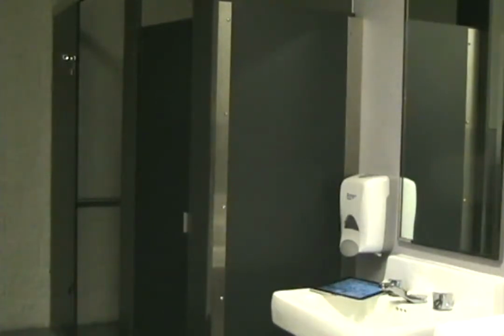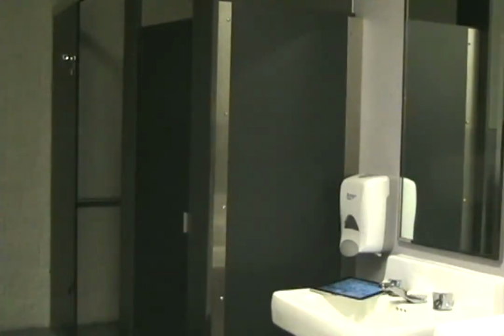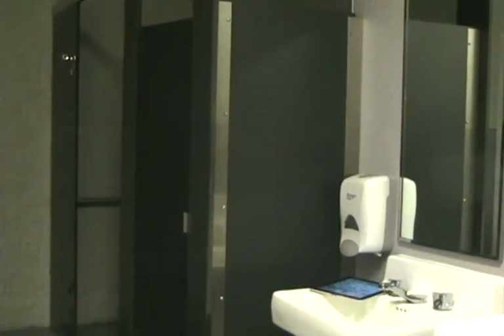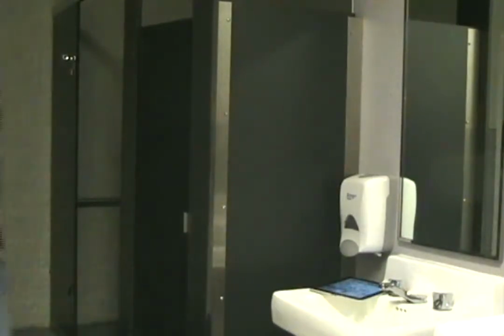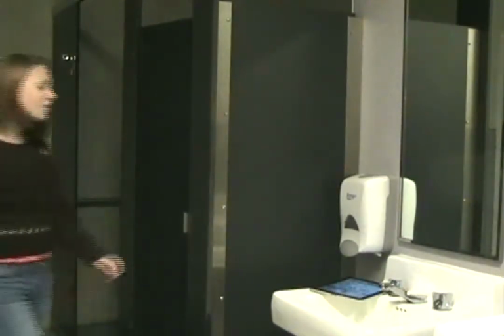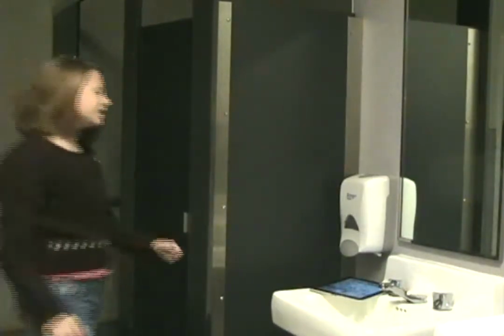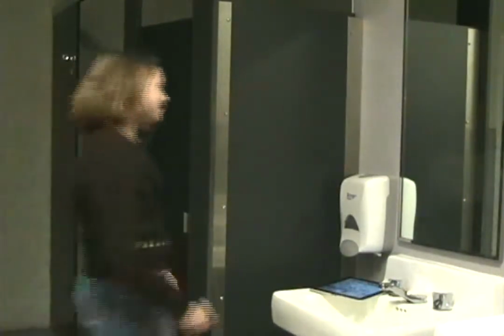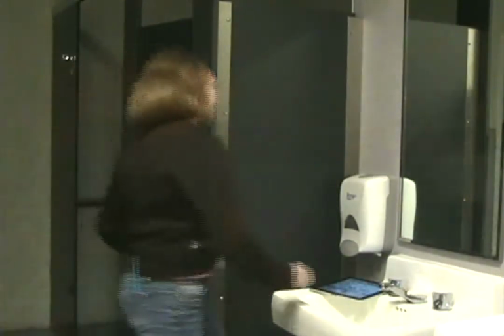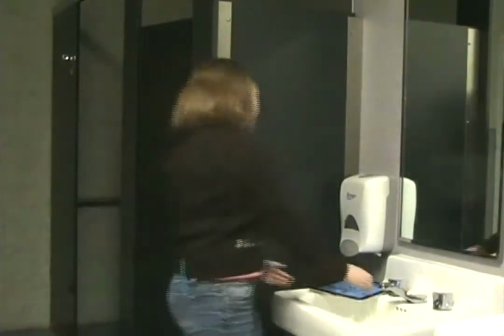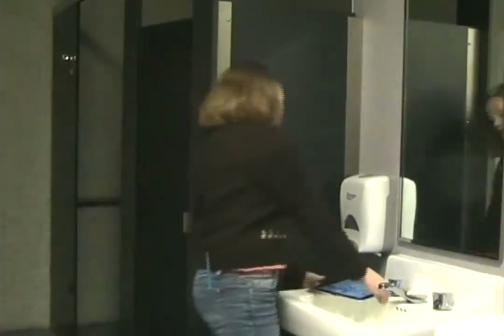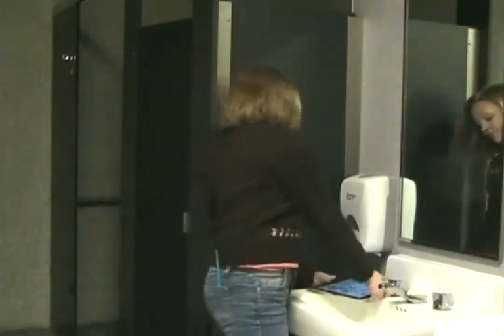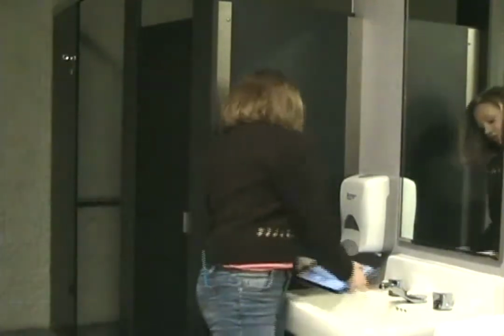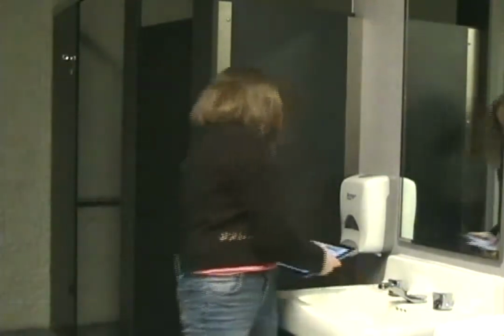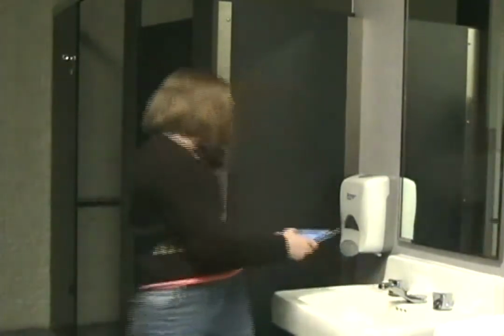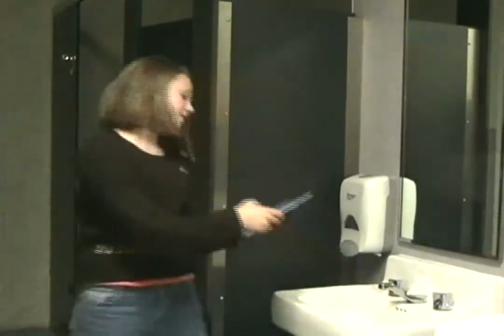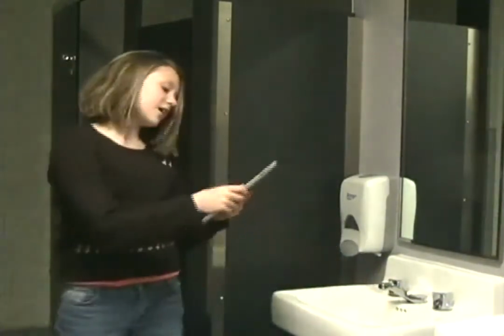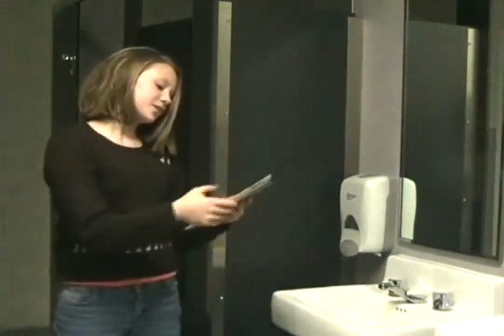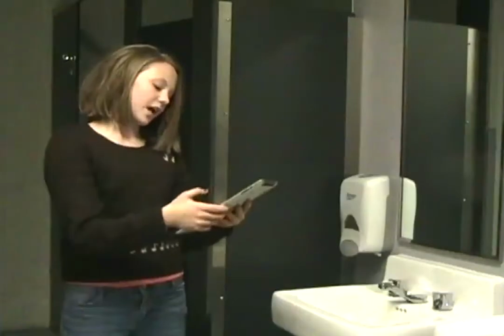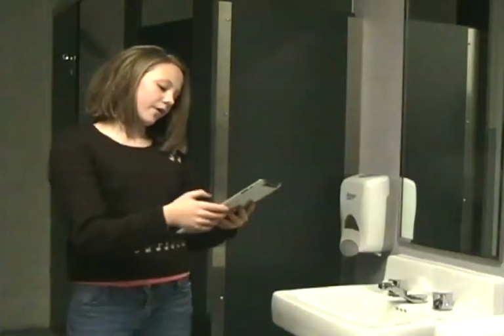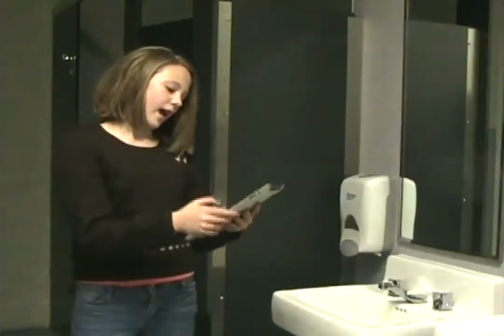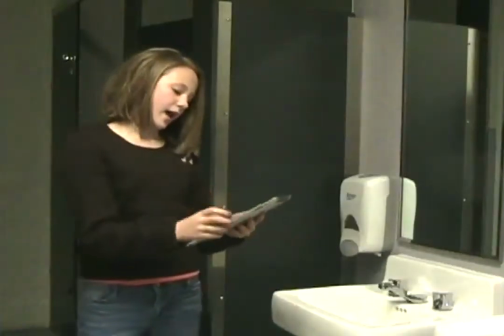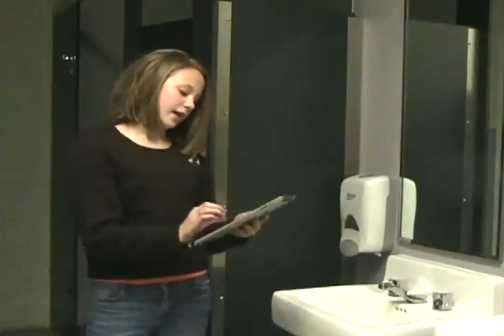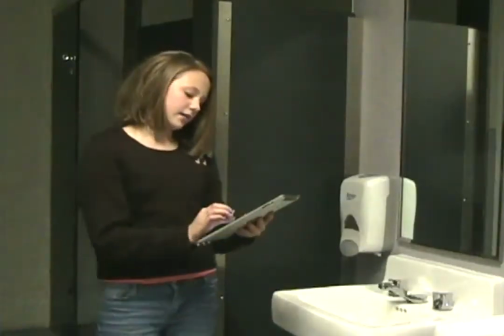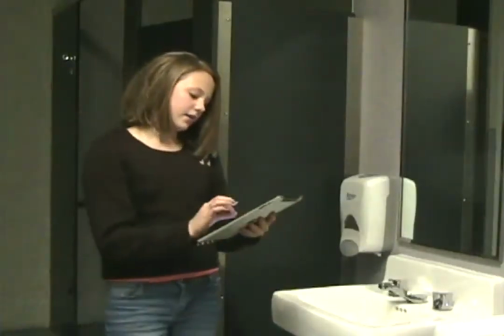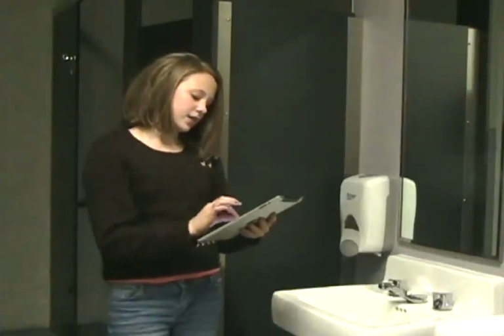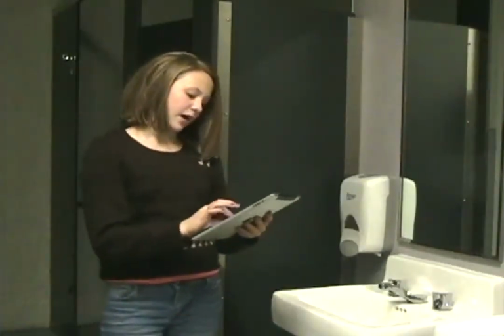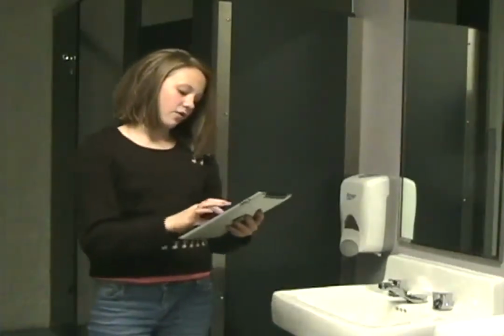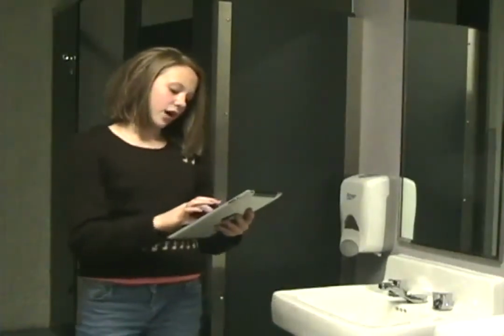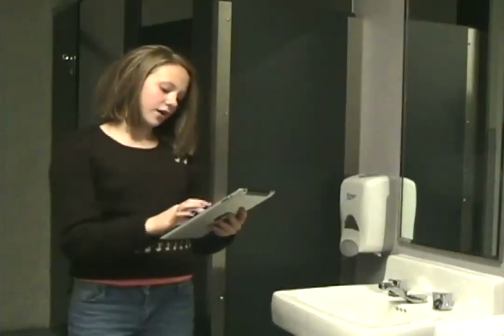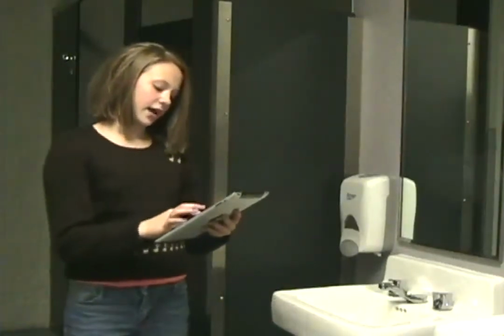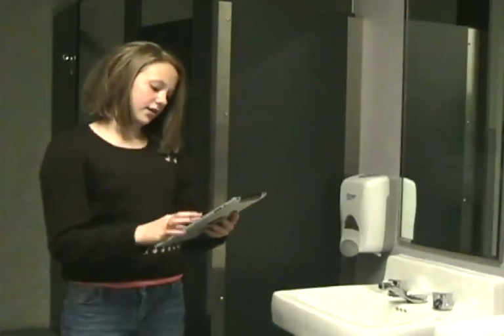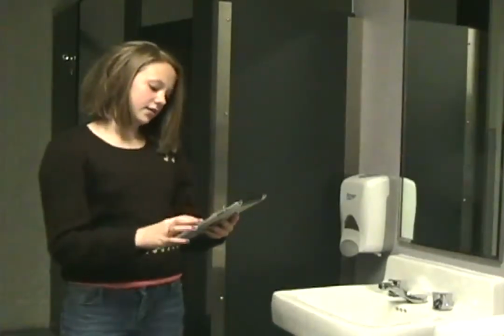Once I'm all clean and showered, I stop the timer and it gives the amount of water I used.